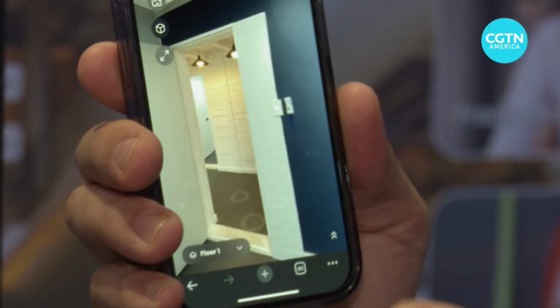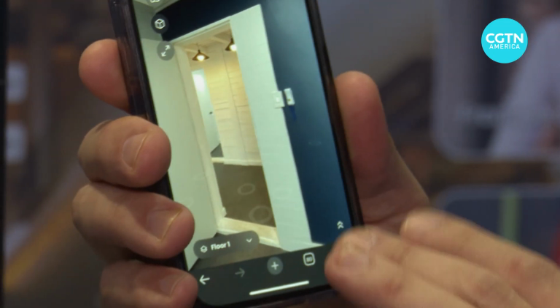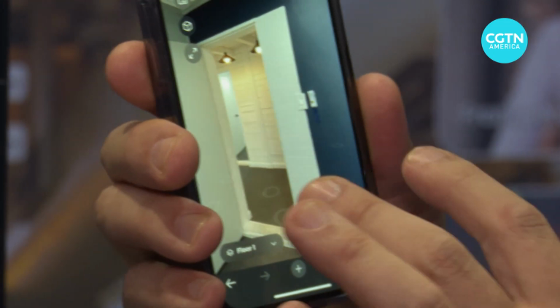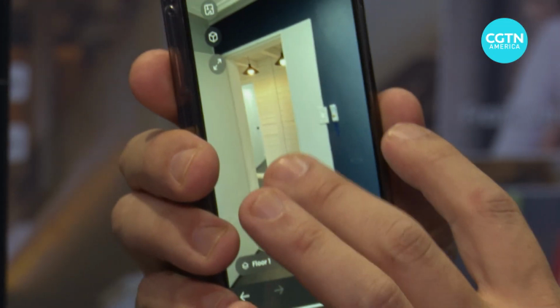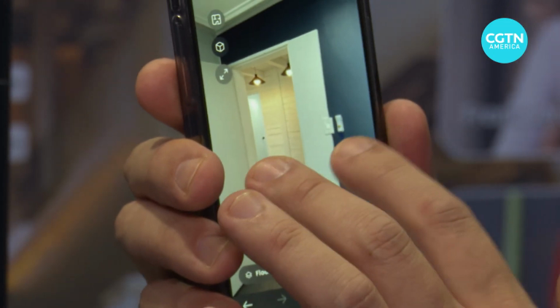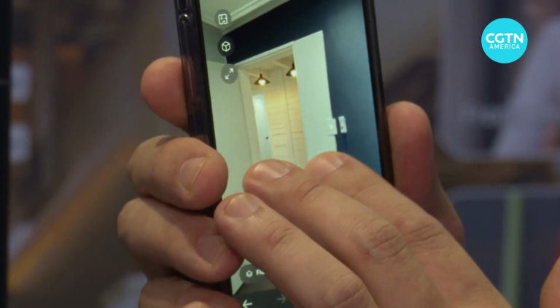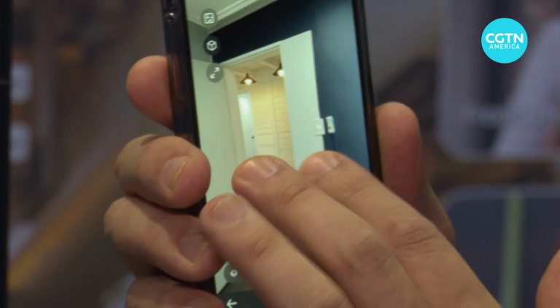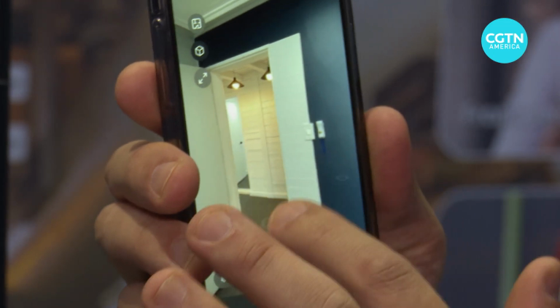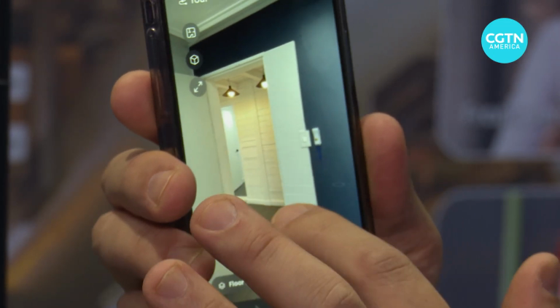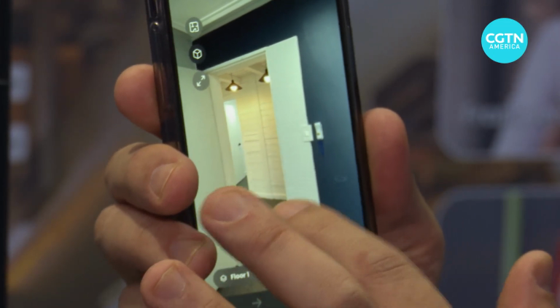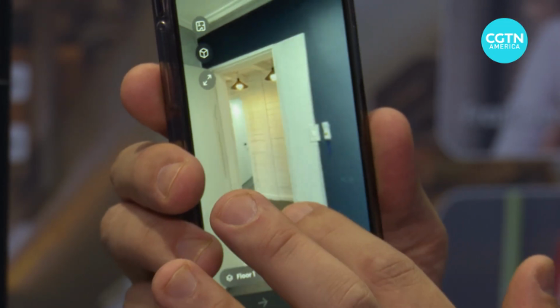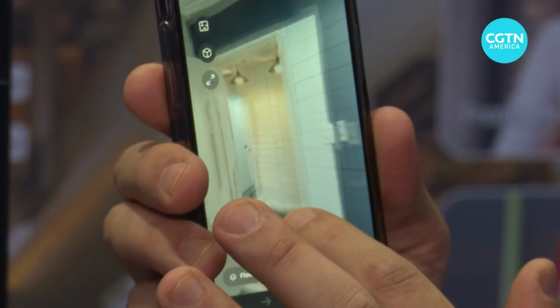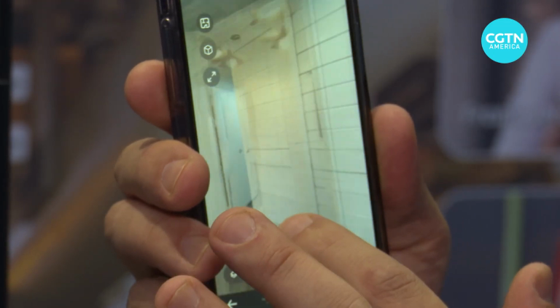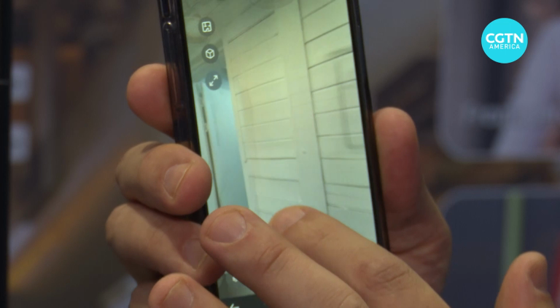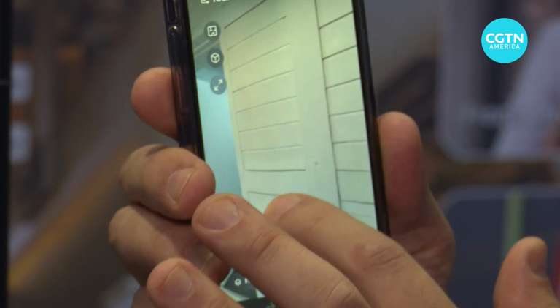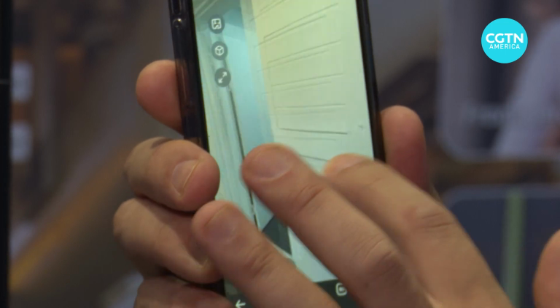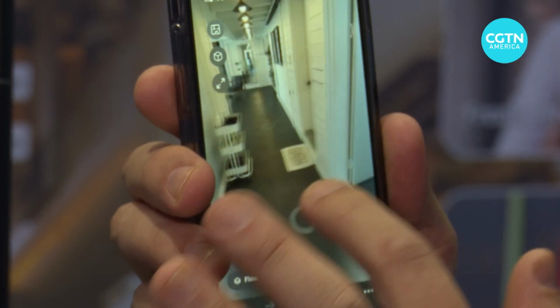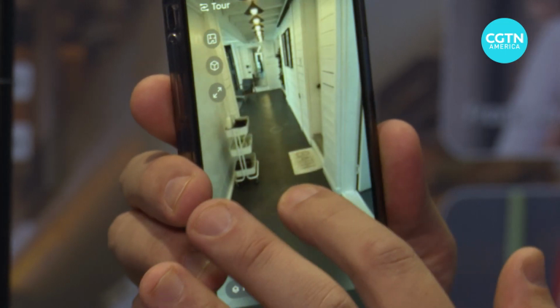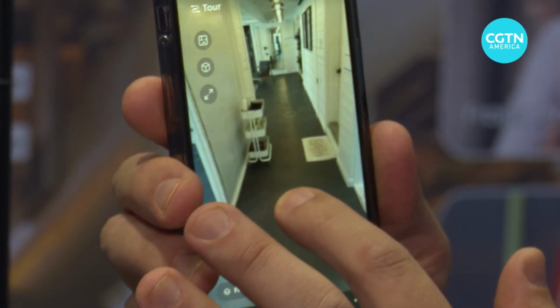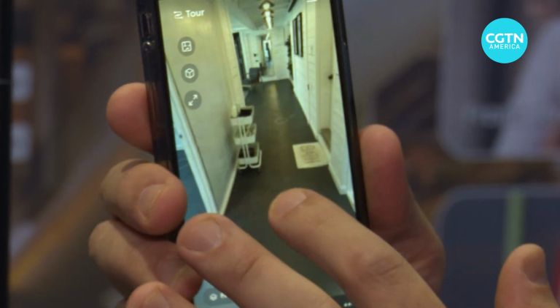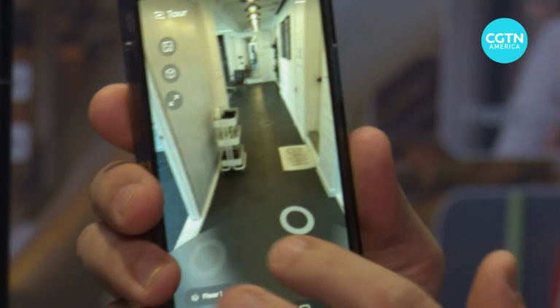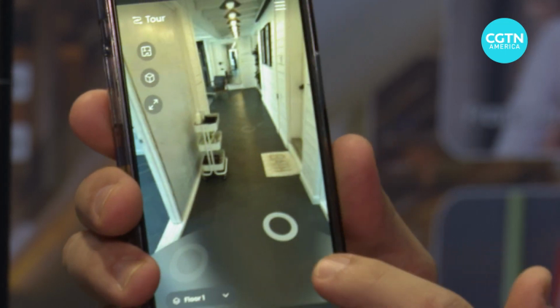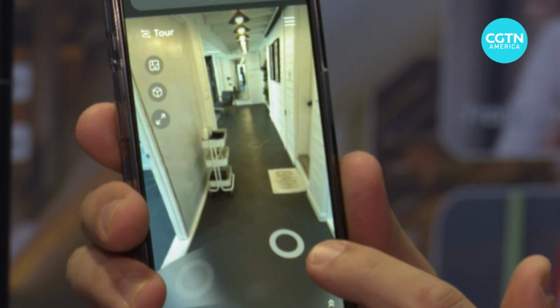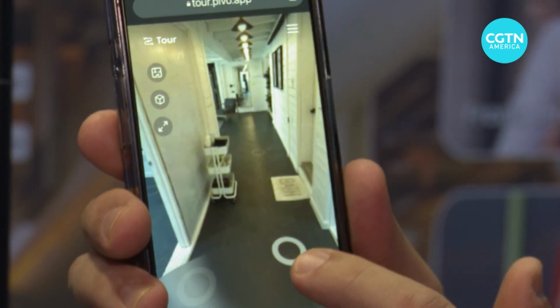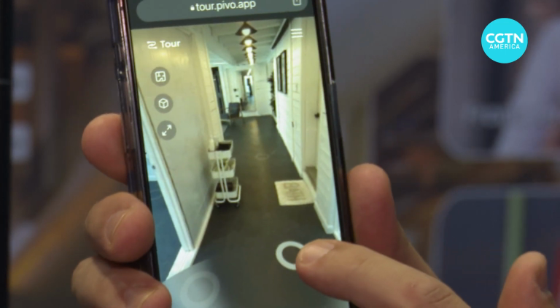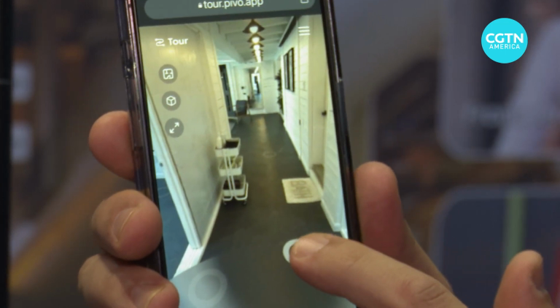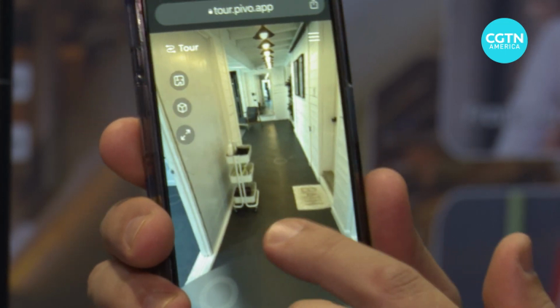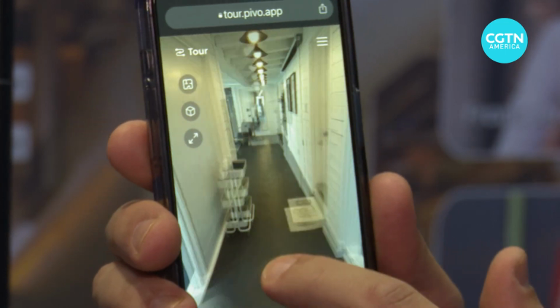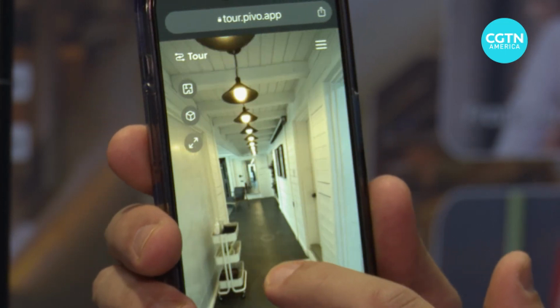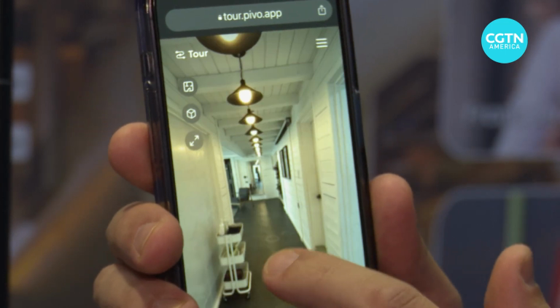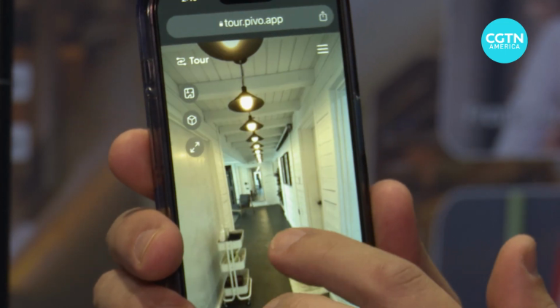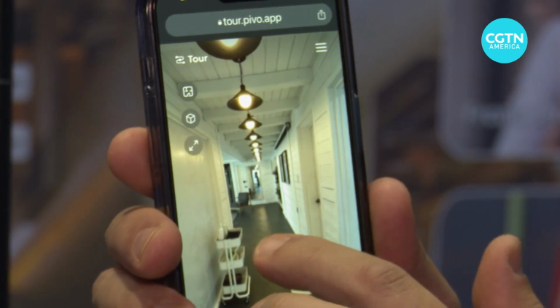Our technology, as it rotates, embeds the location of the photo taken.